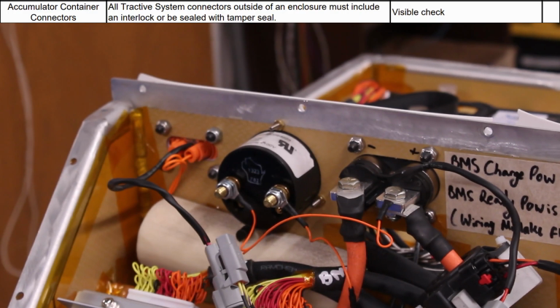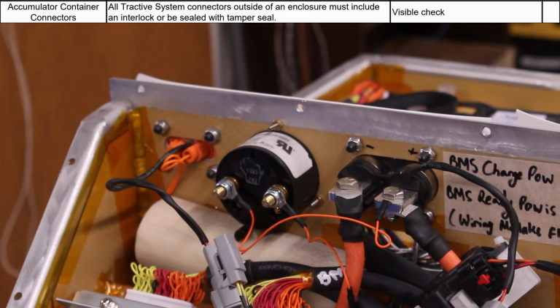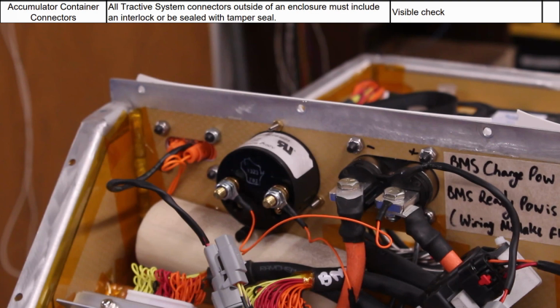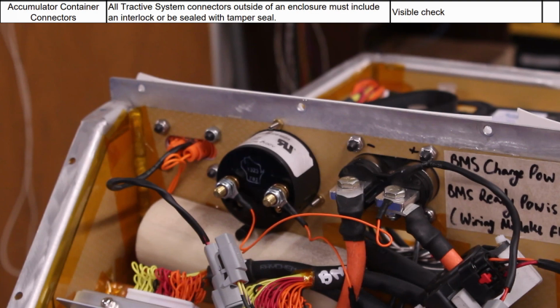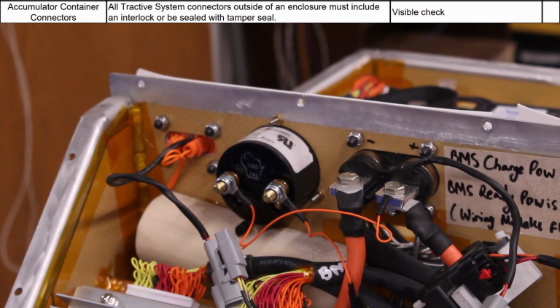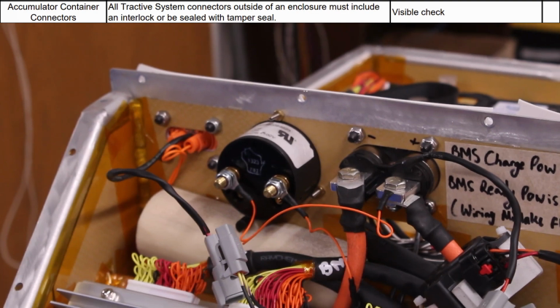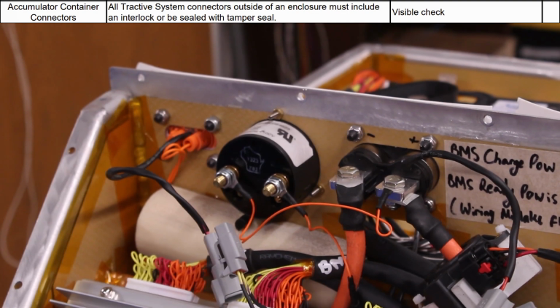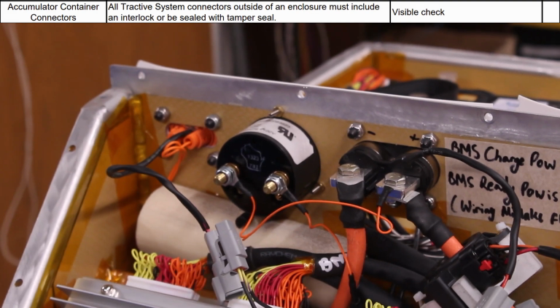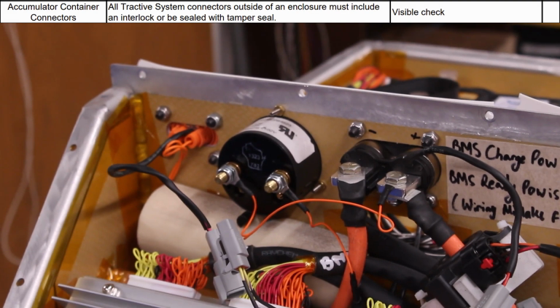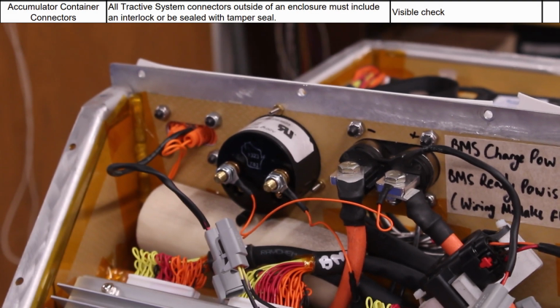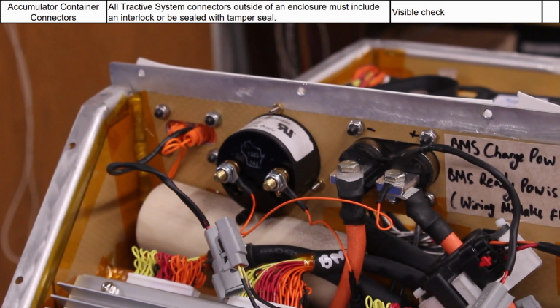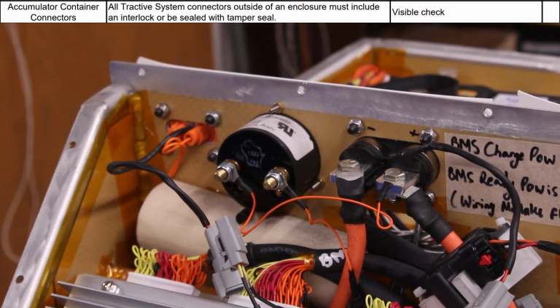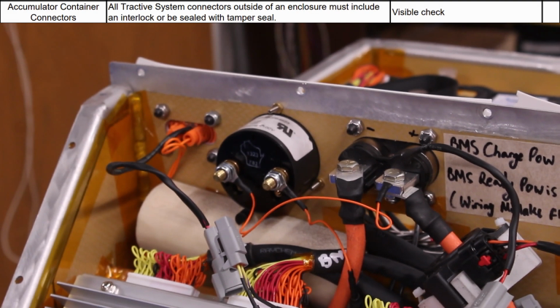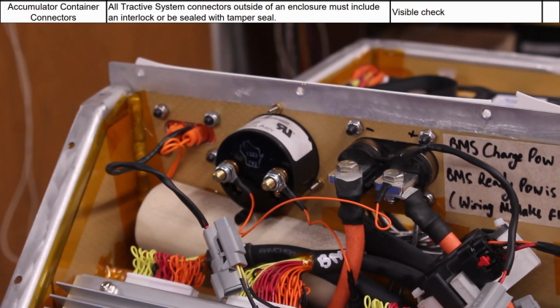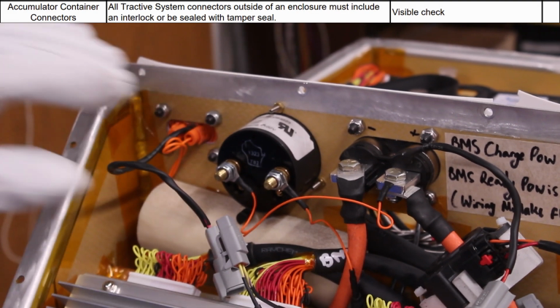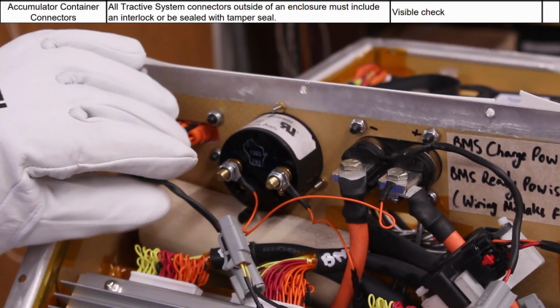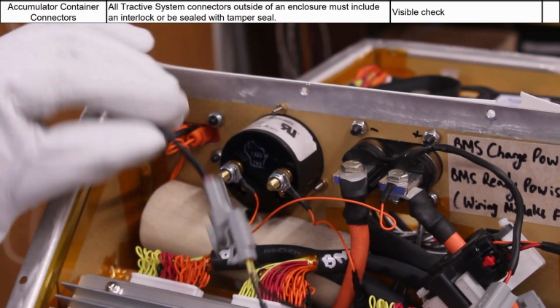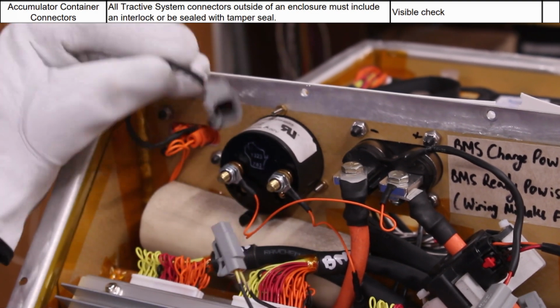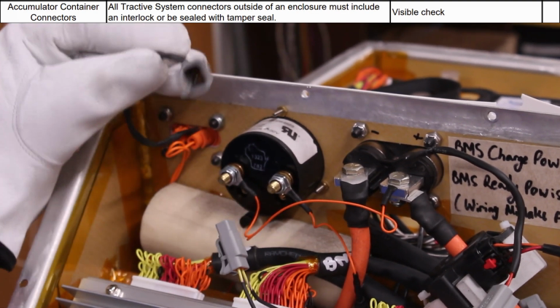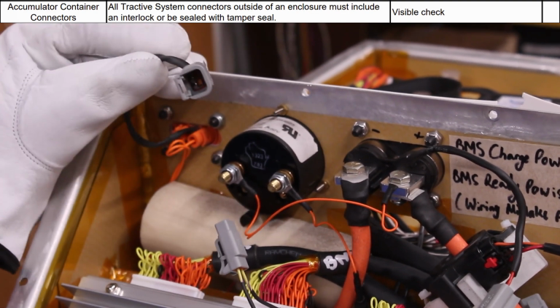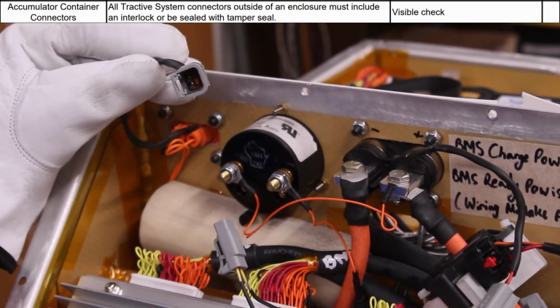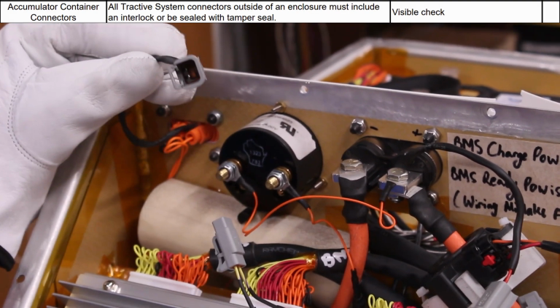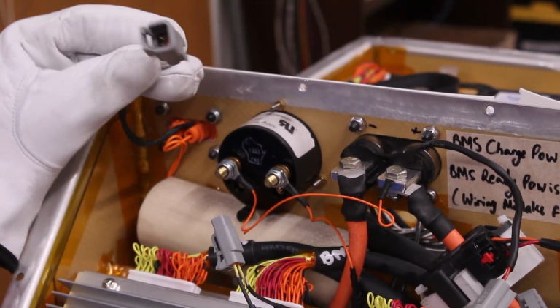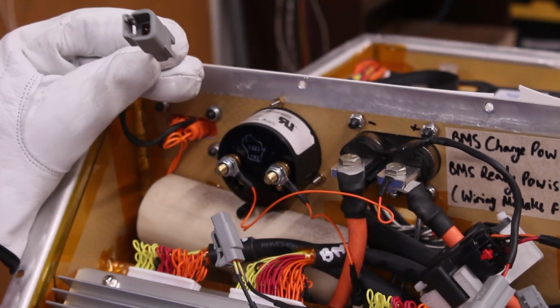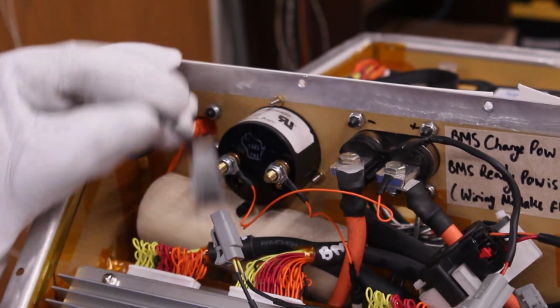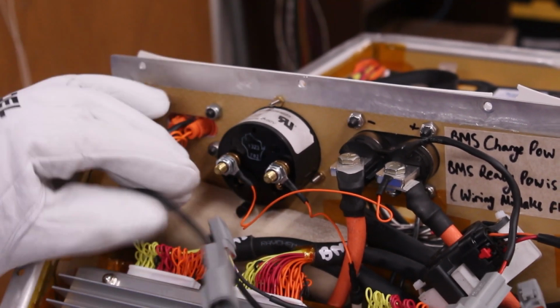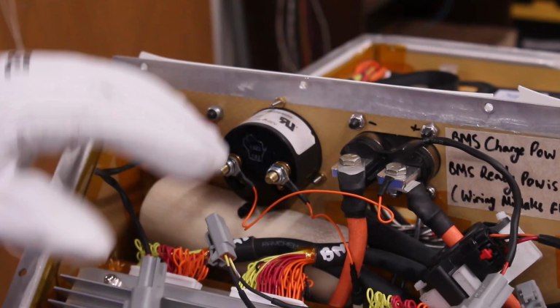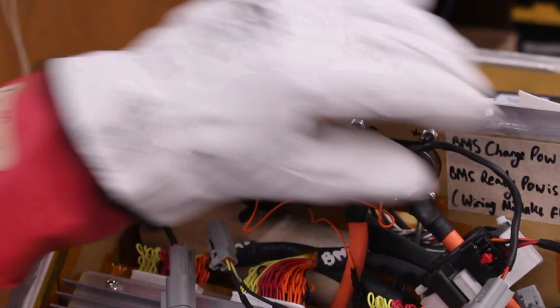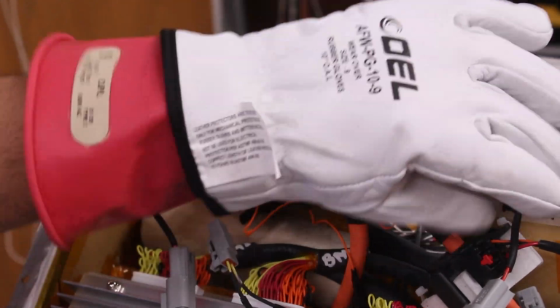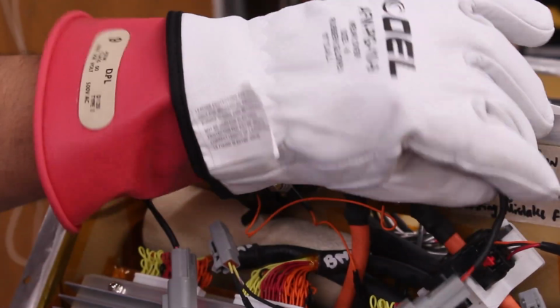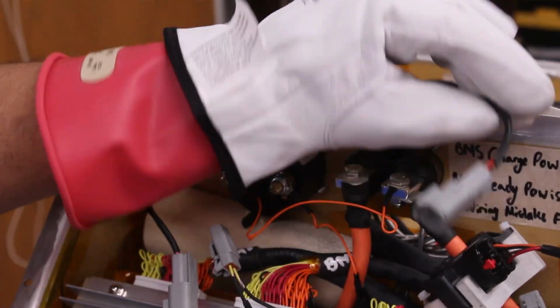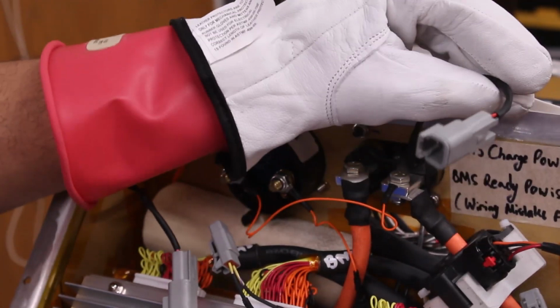Next up, we have our Tractive System connectors, all of which incorporate an interlock, as seen here and here.